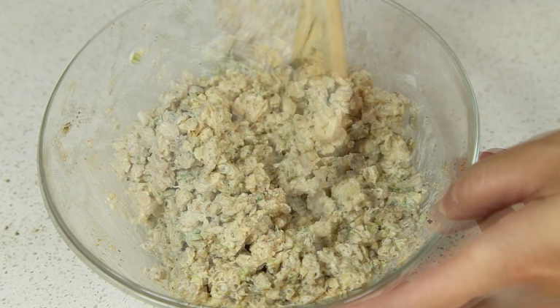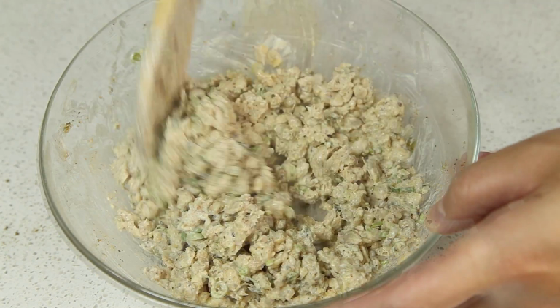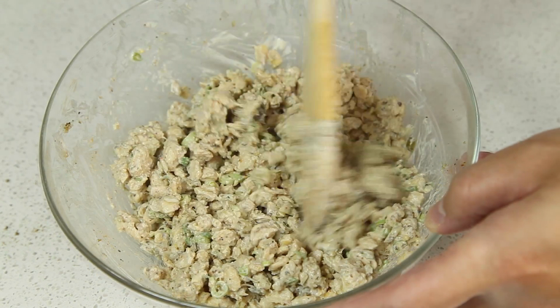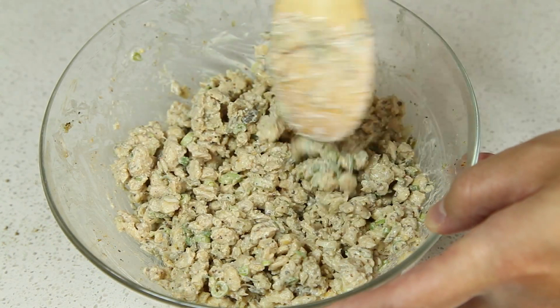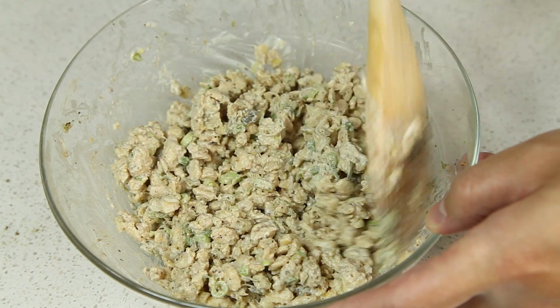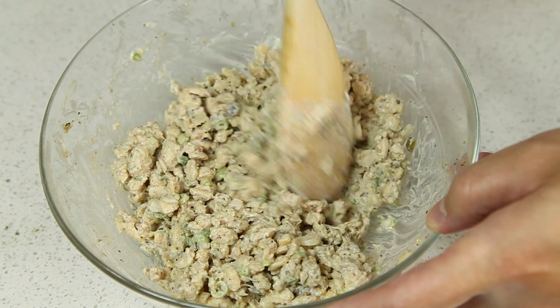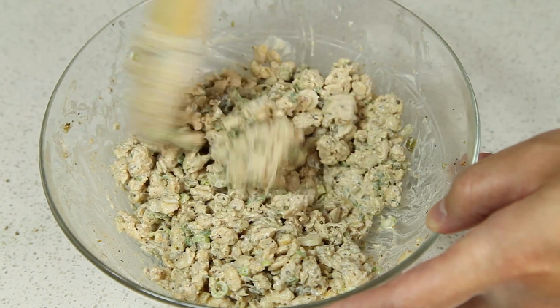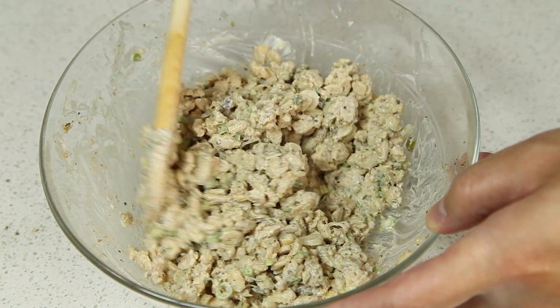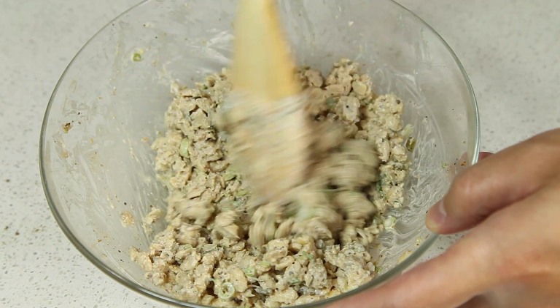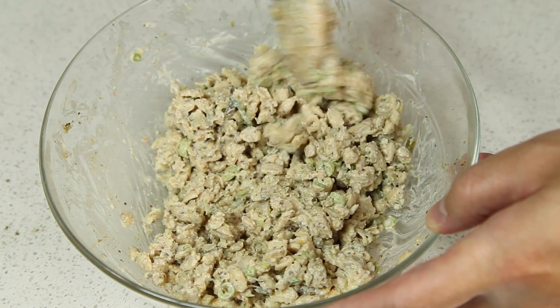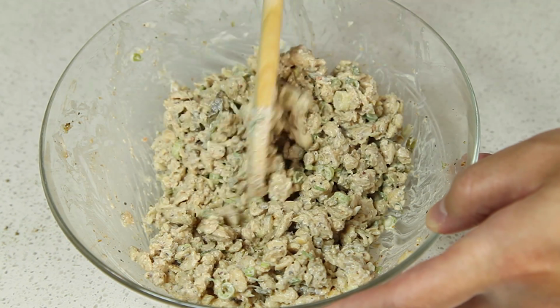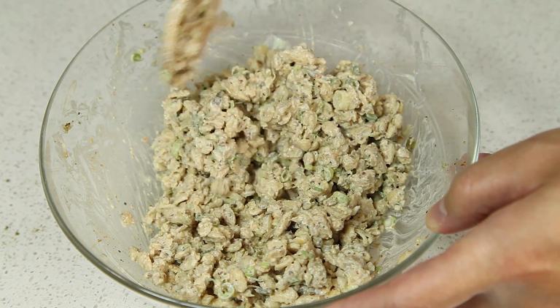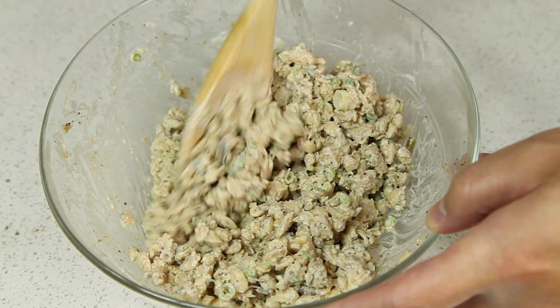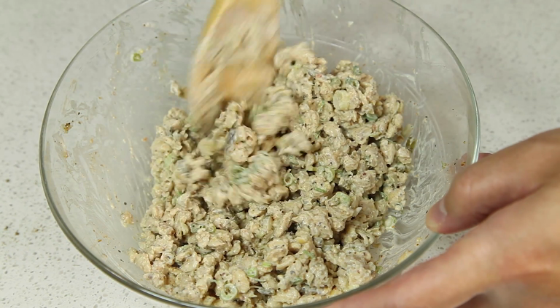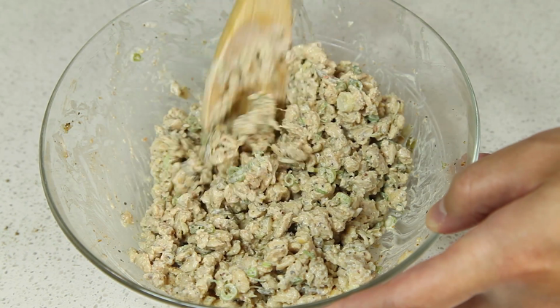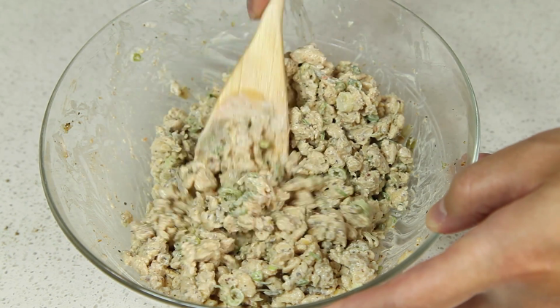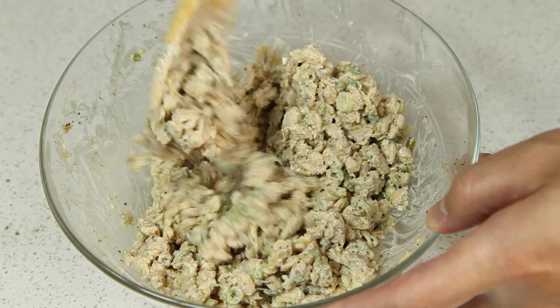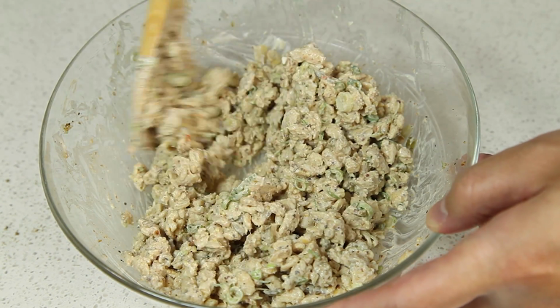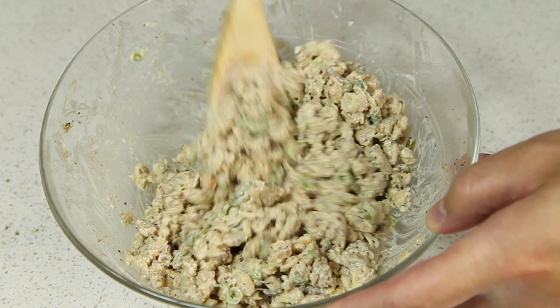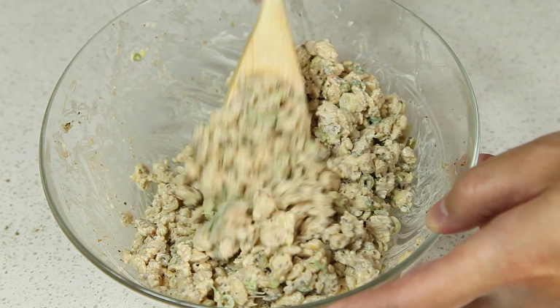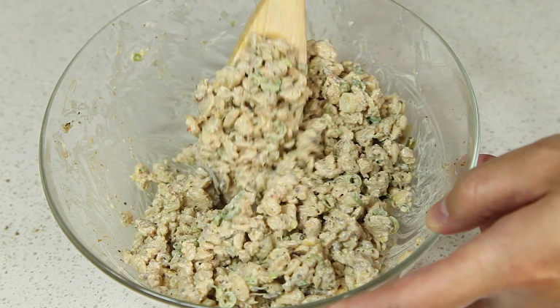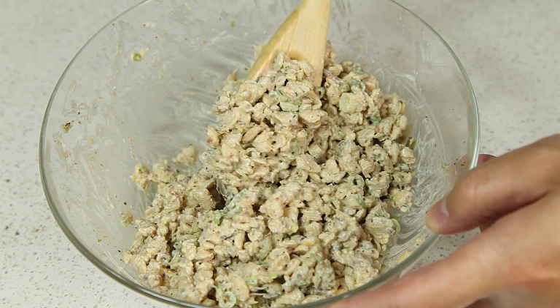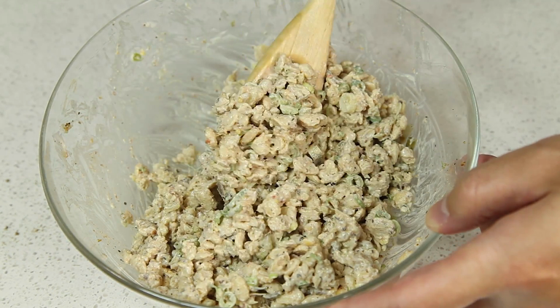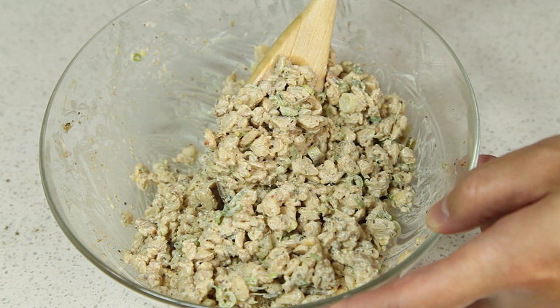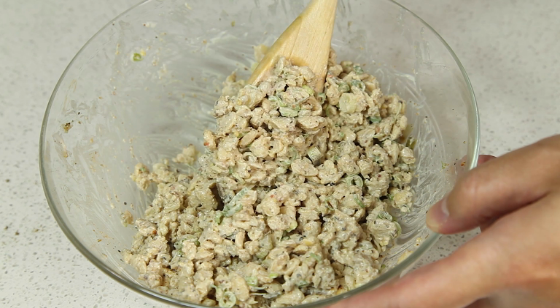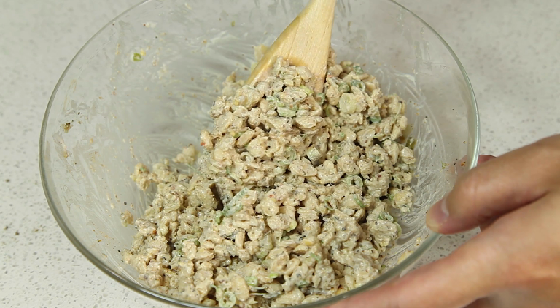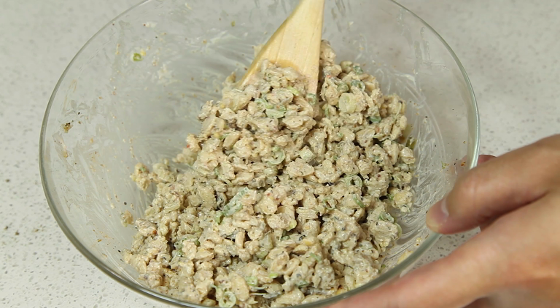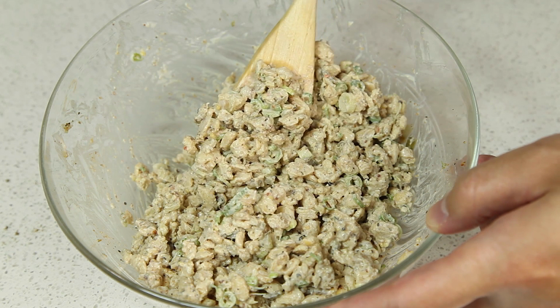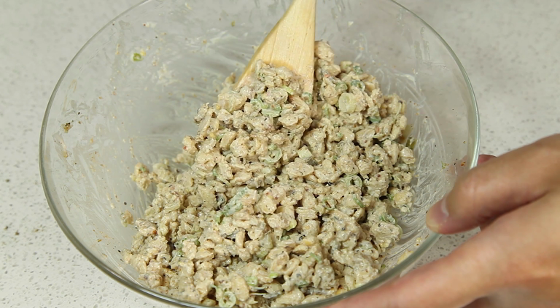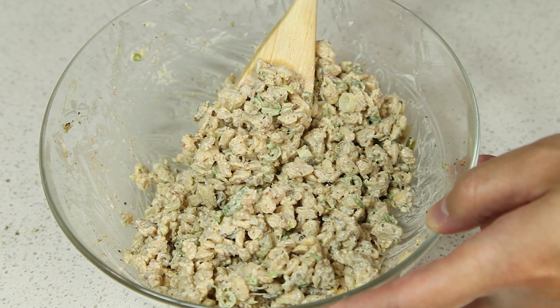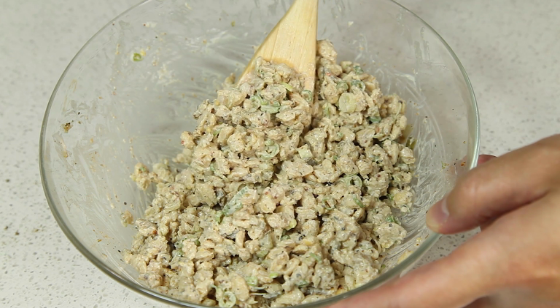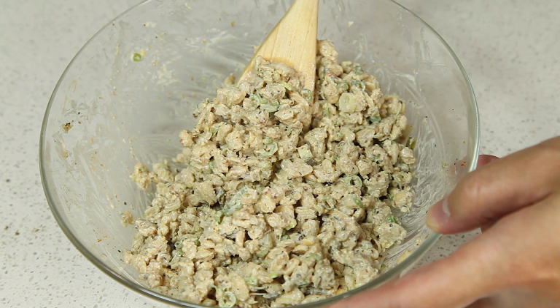Once you have the salad all well combined, it should look something like this. And we're ready to make our sandwich.